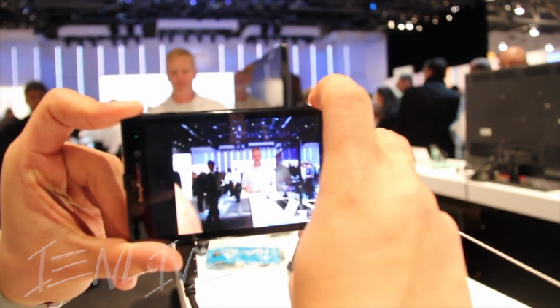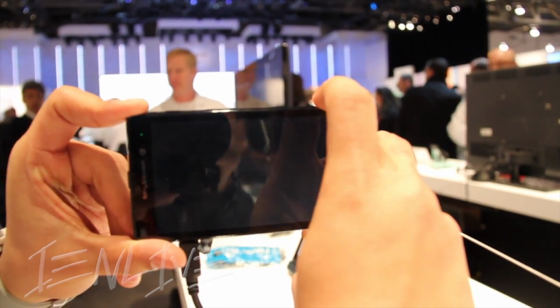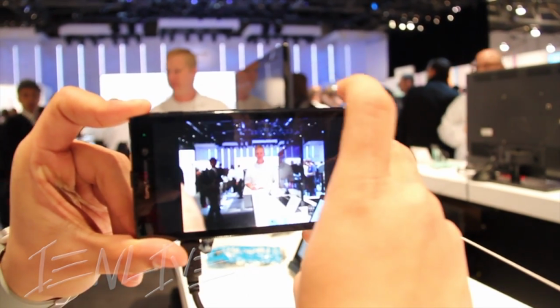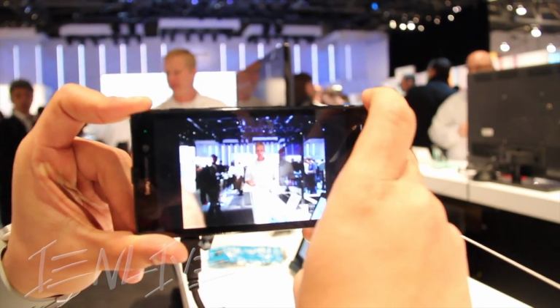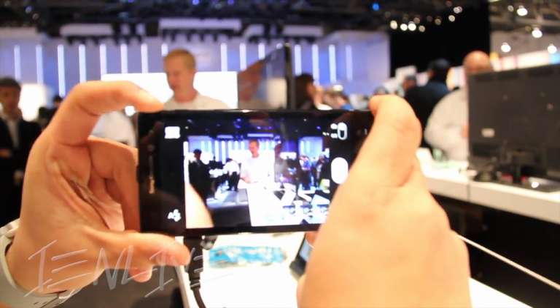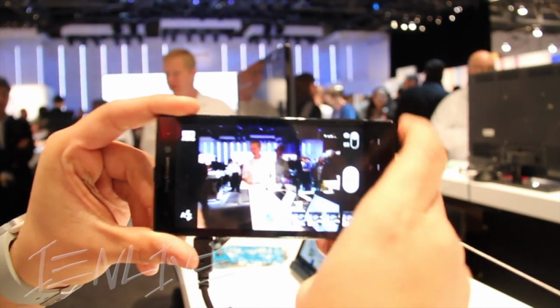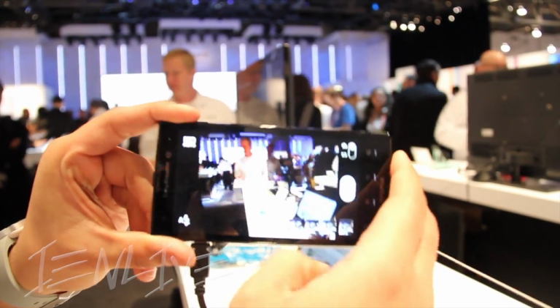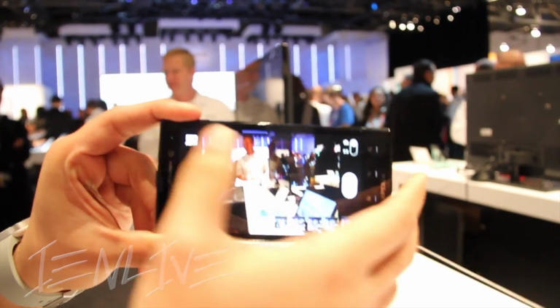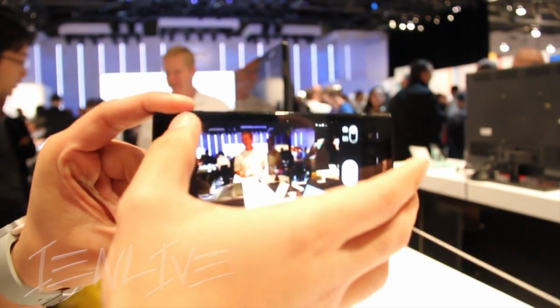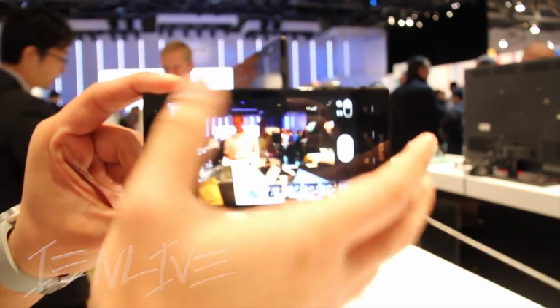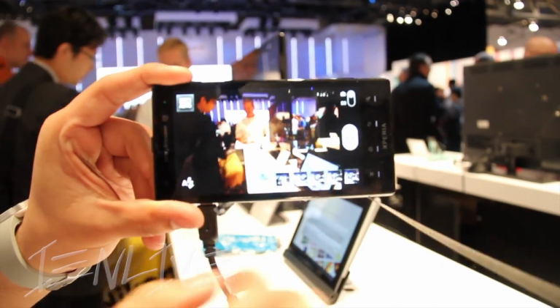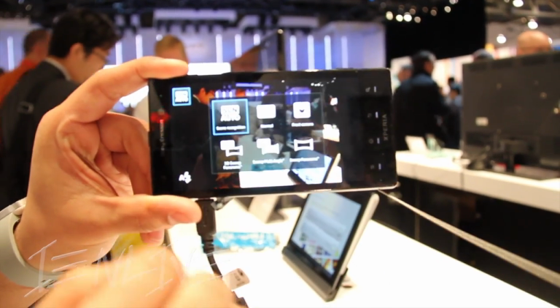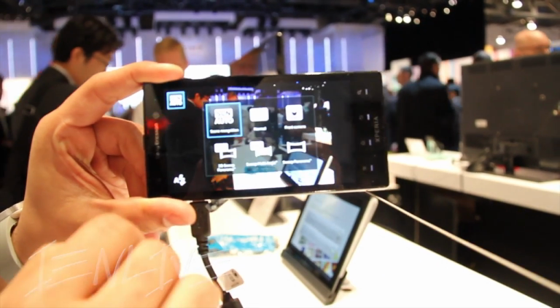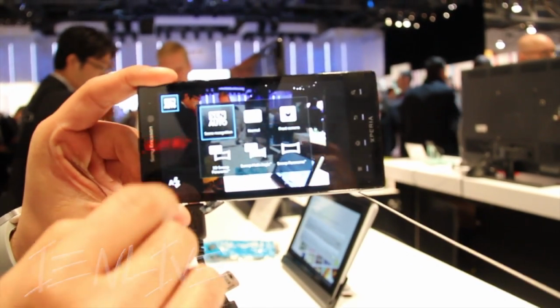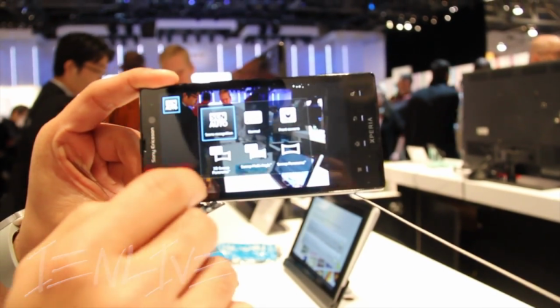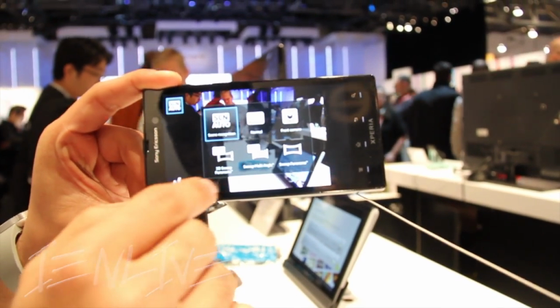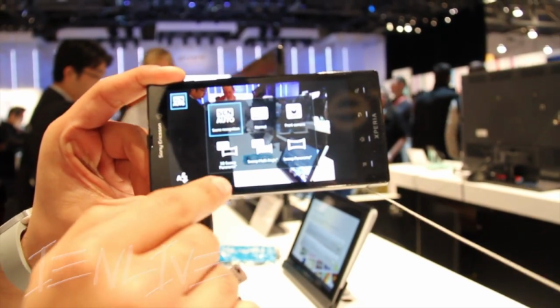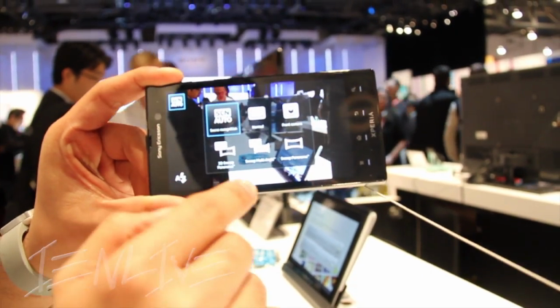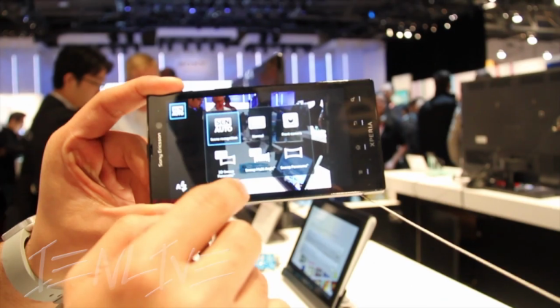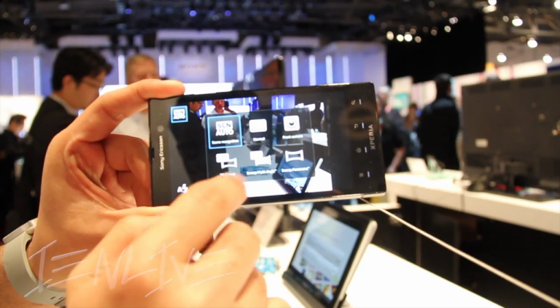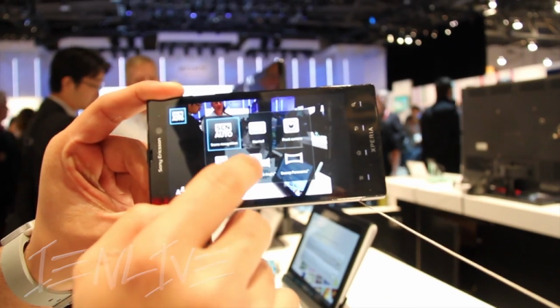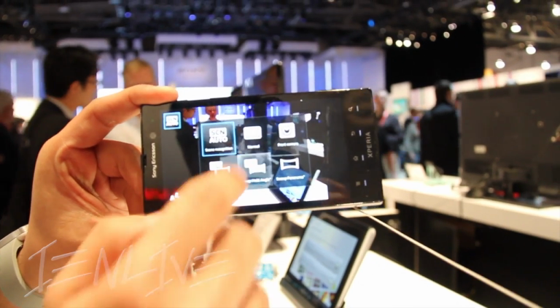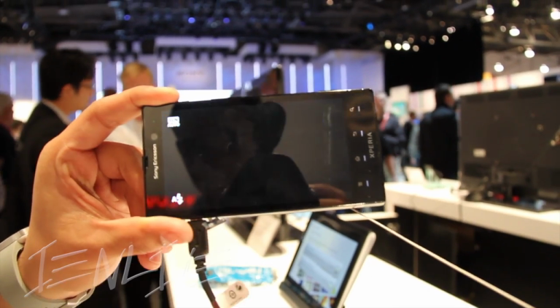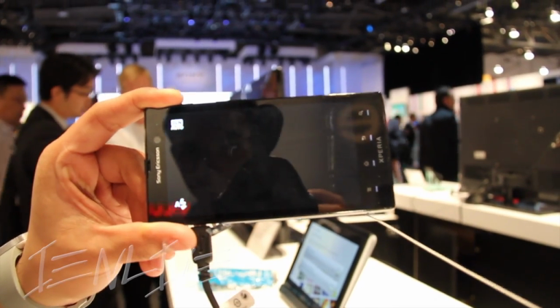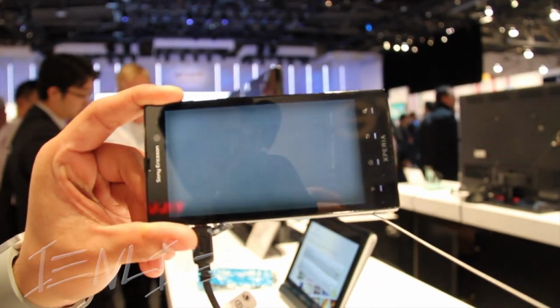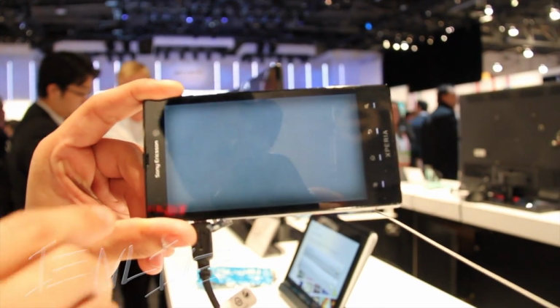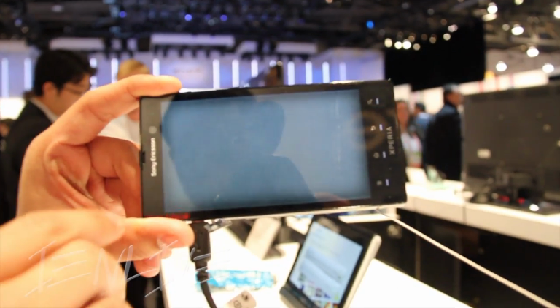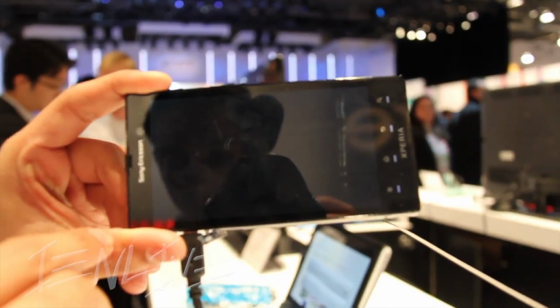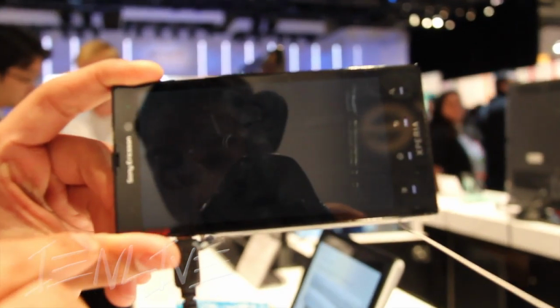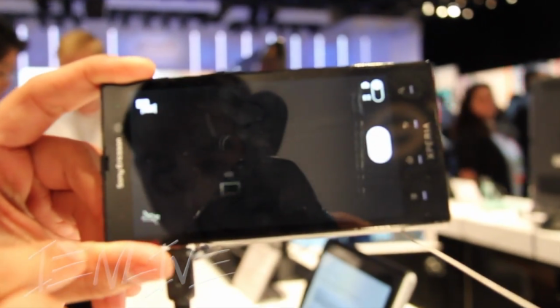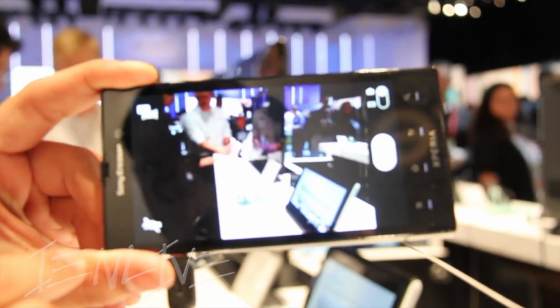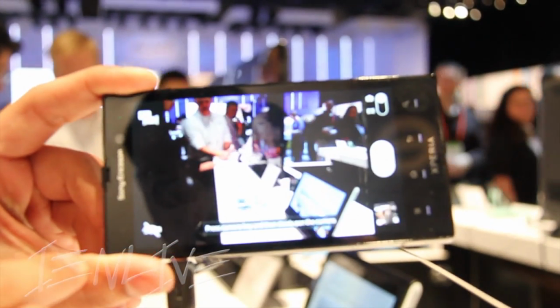How you doing? Yep, this is the Xperia ION on AT&T.